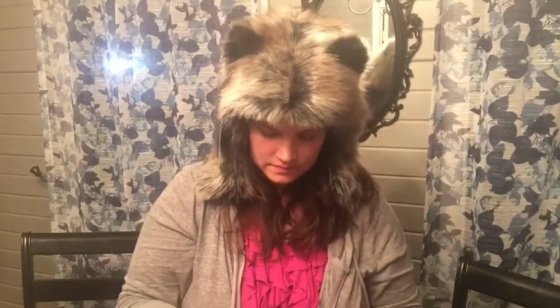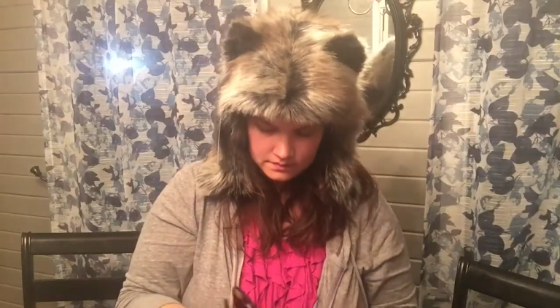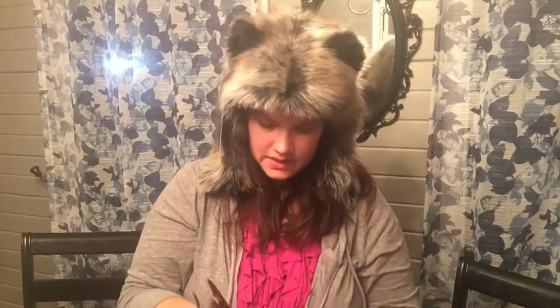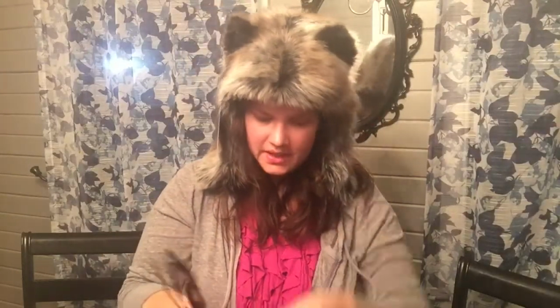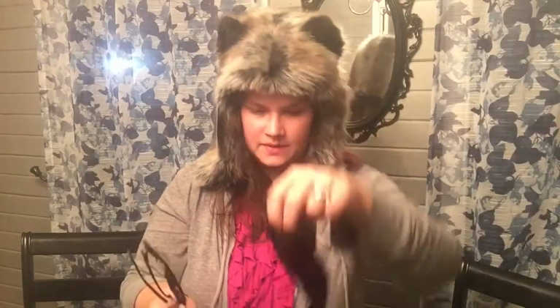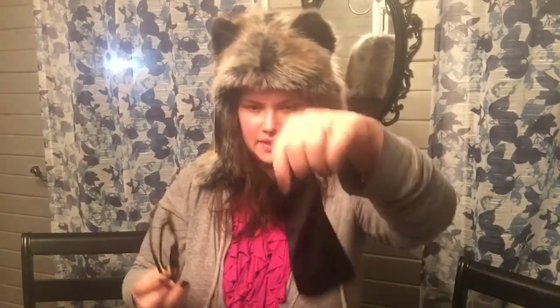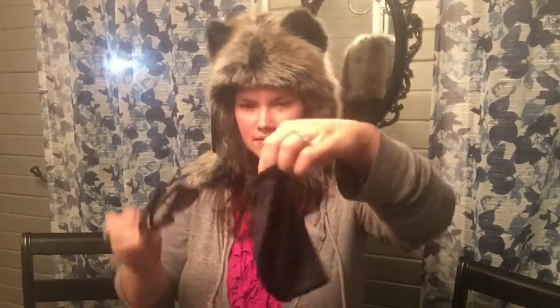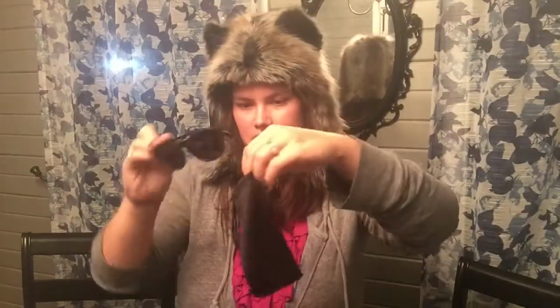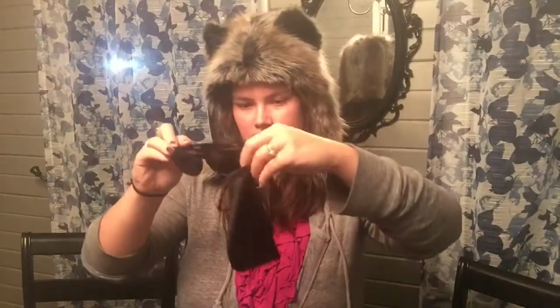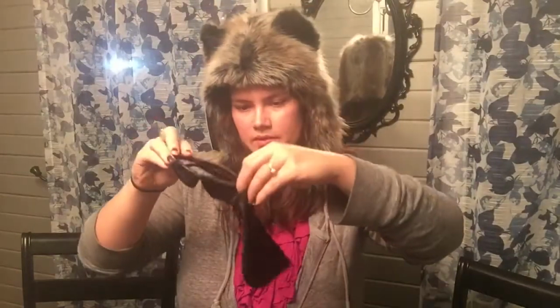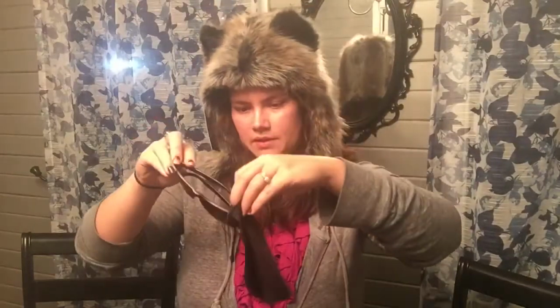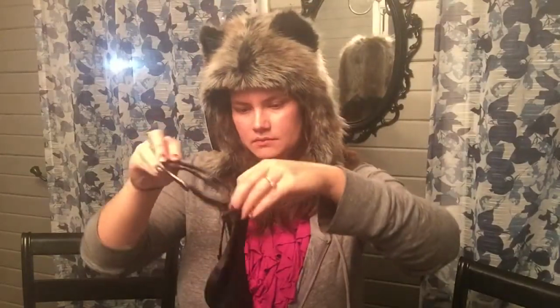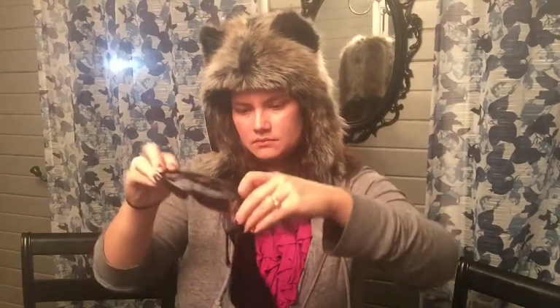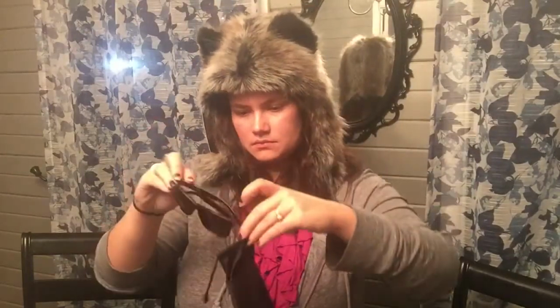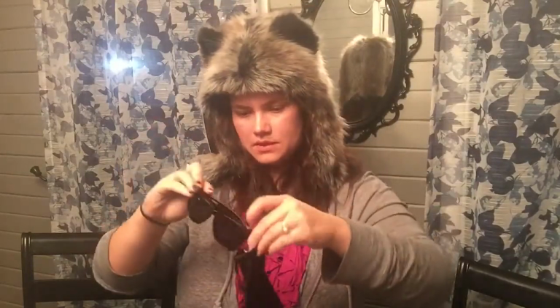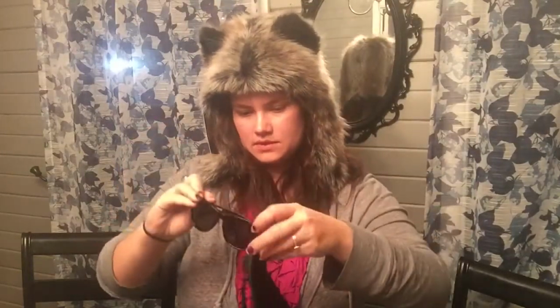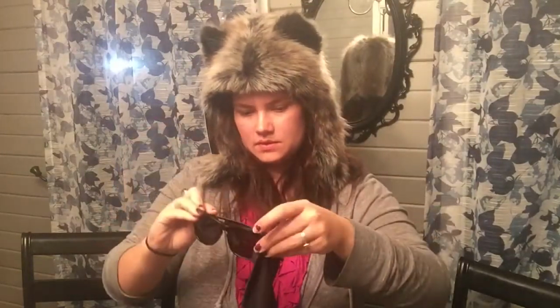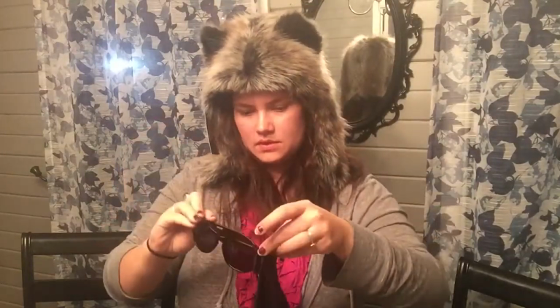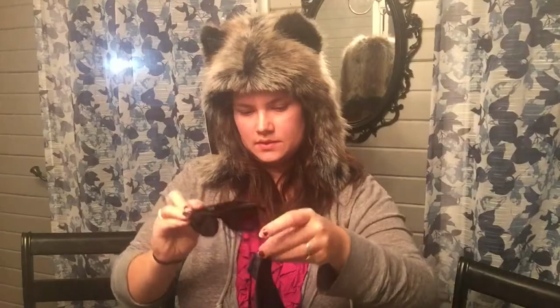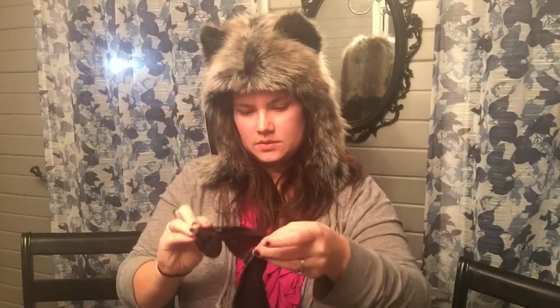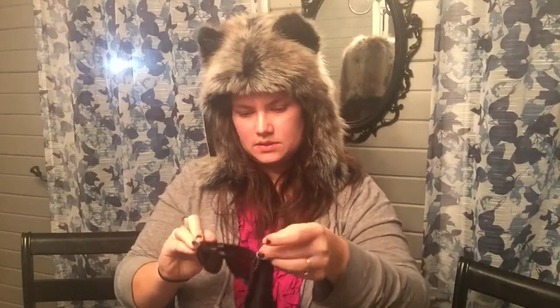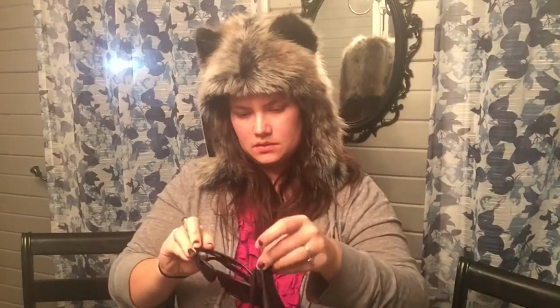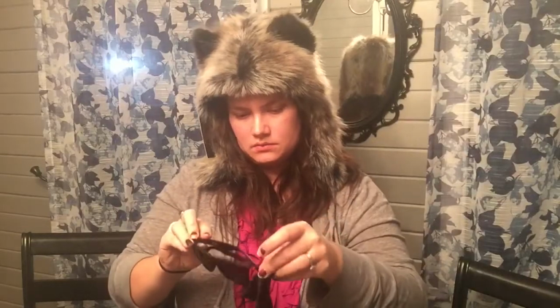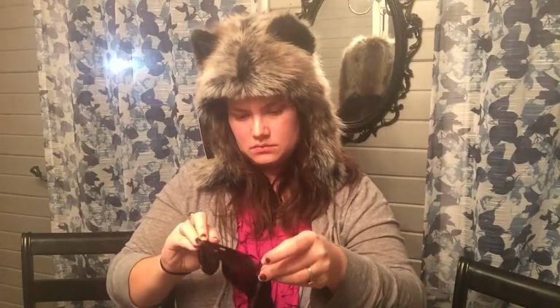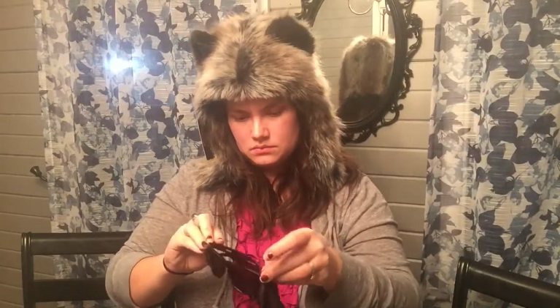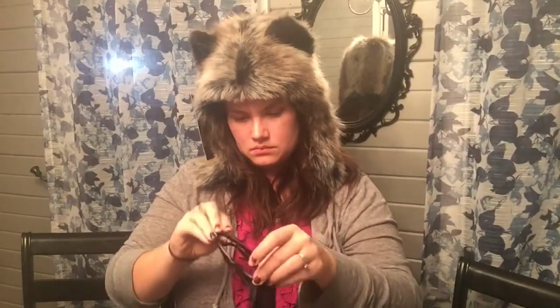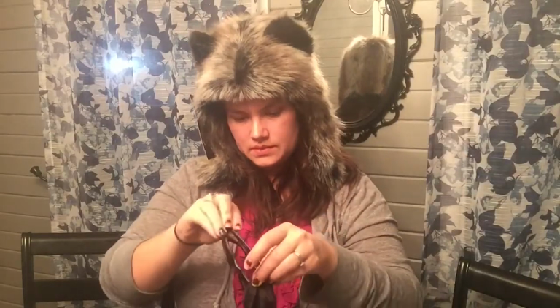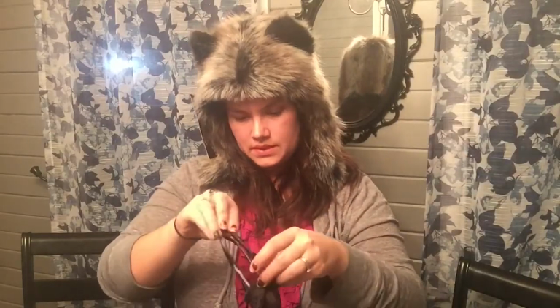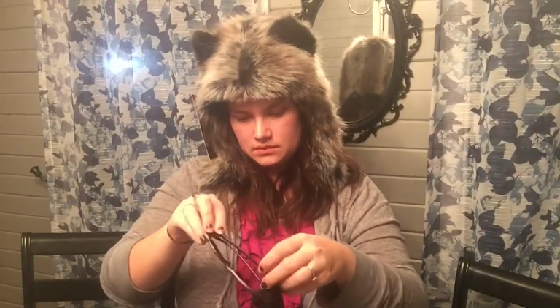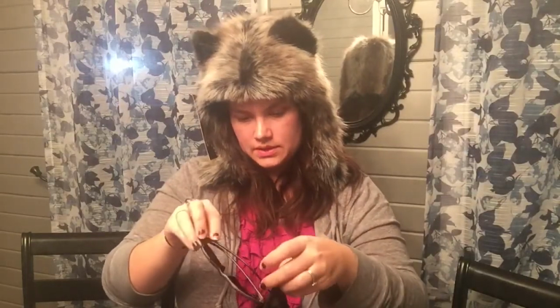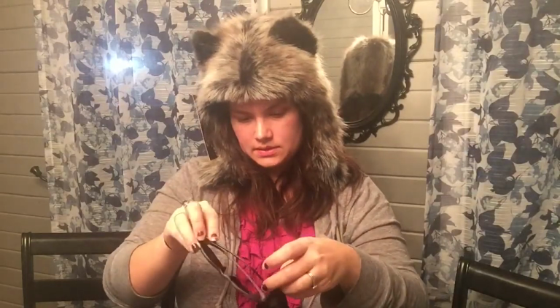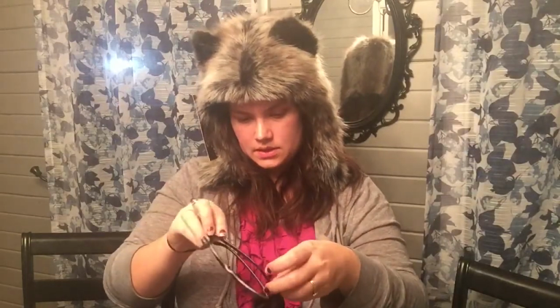They come in a nice little neoprene — I think that's what it's called, I'm not sure — but a nice little glasses case.